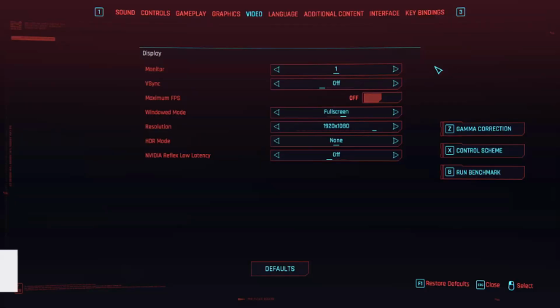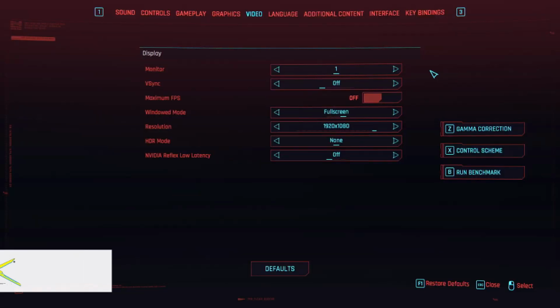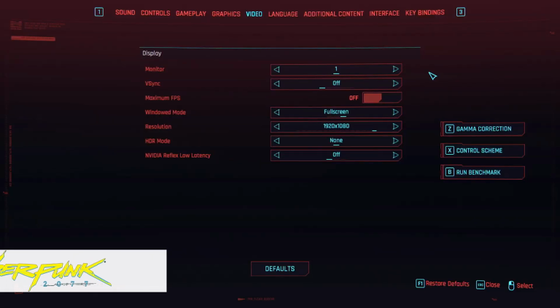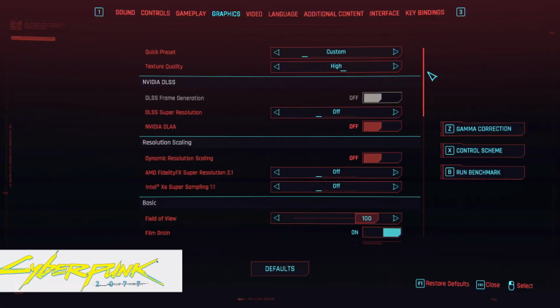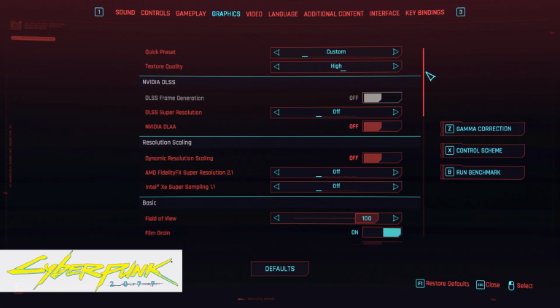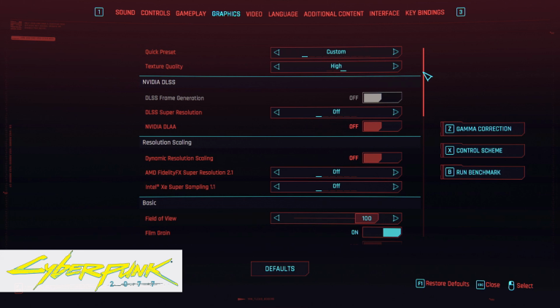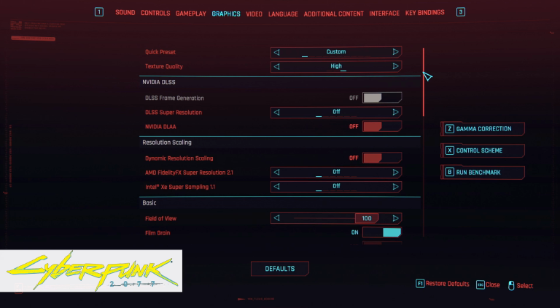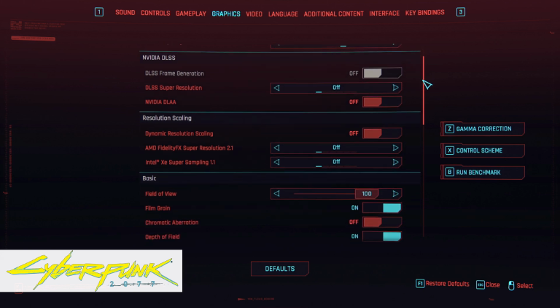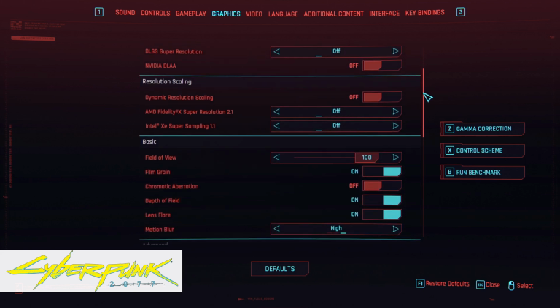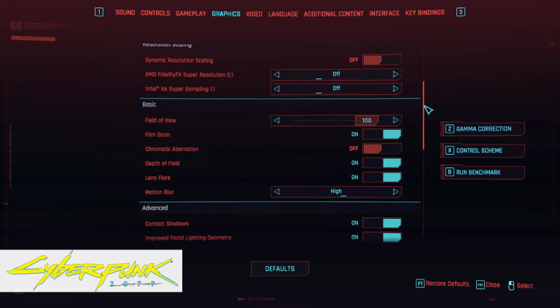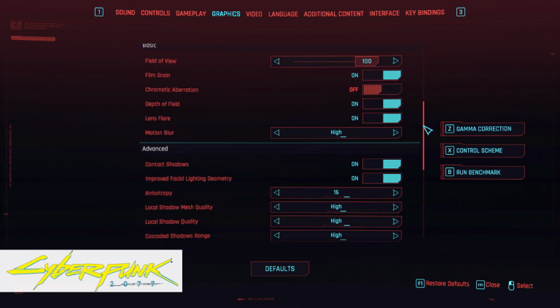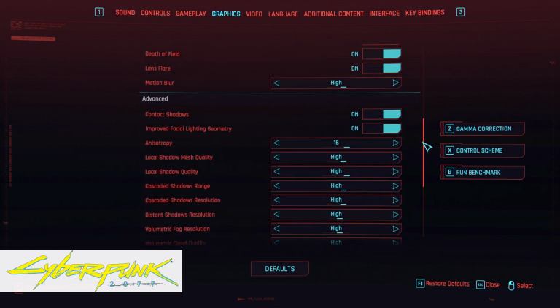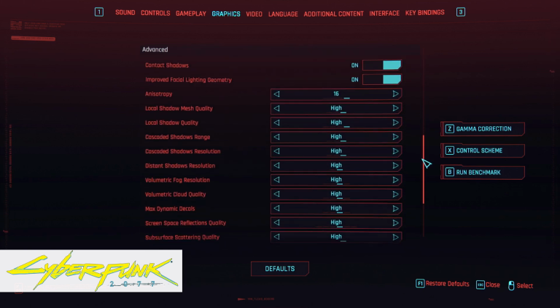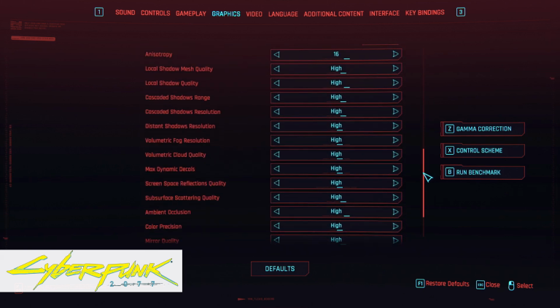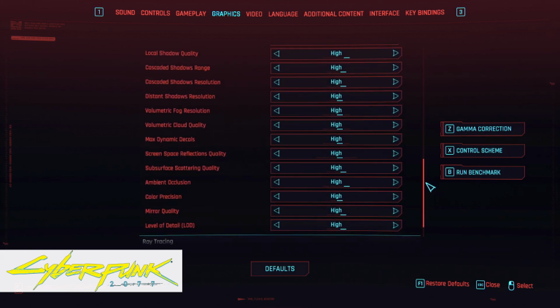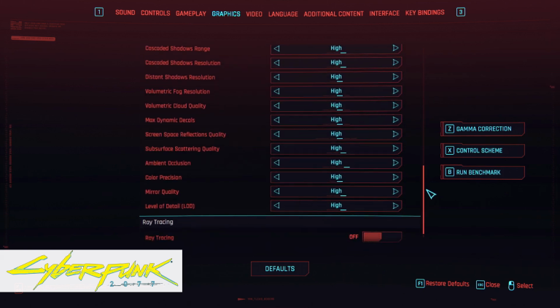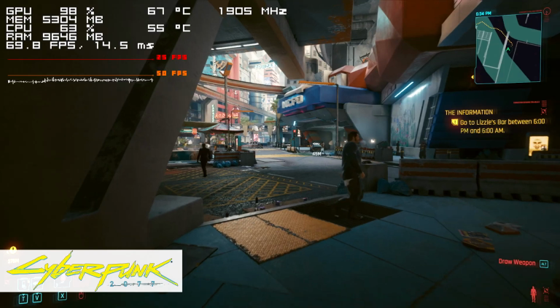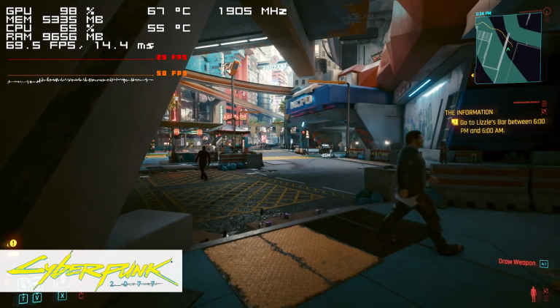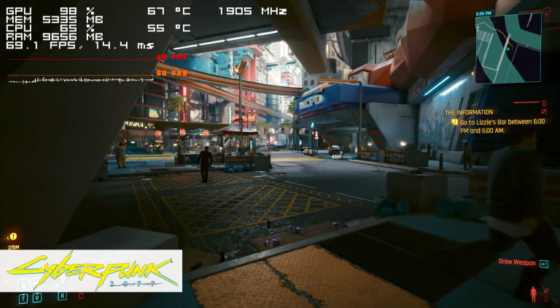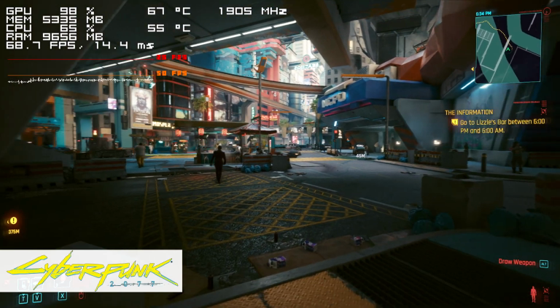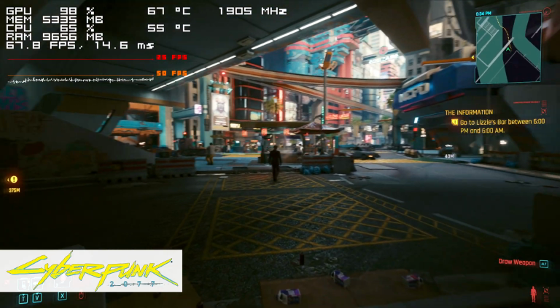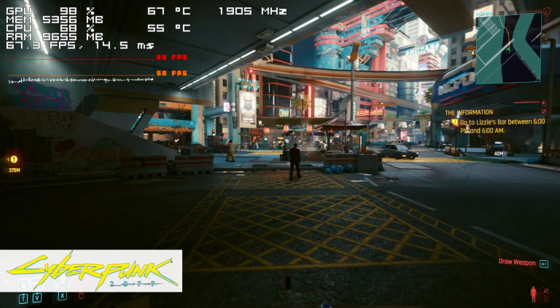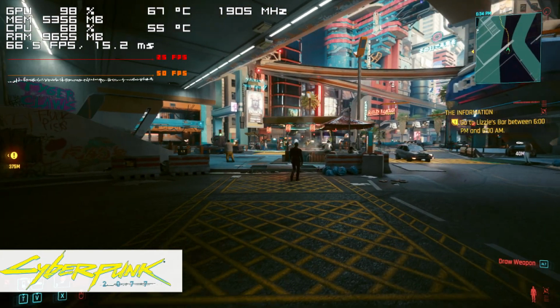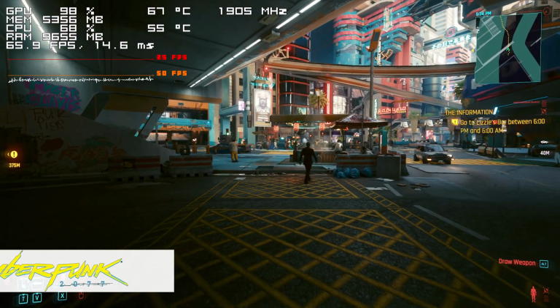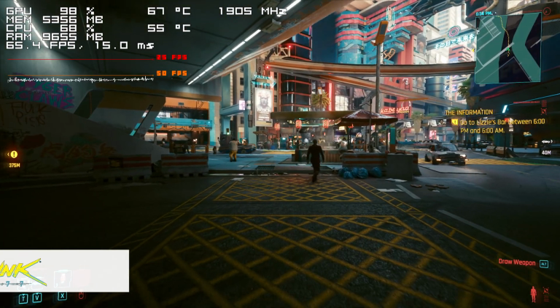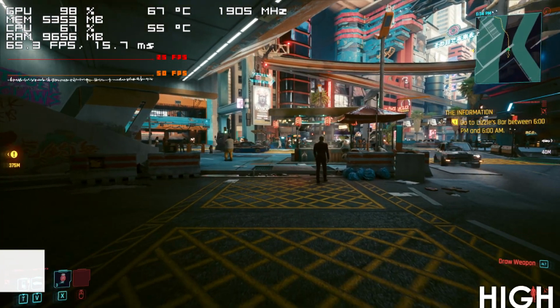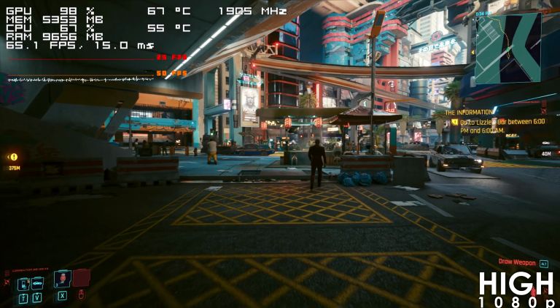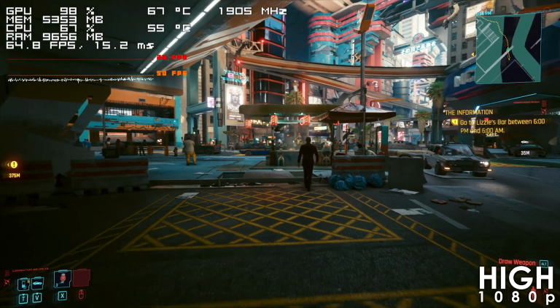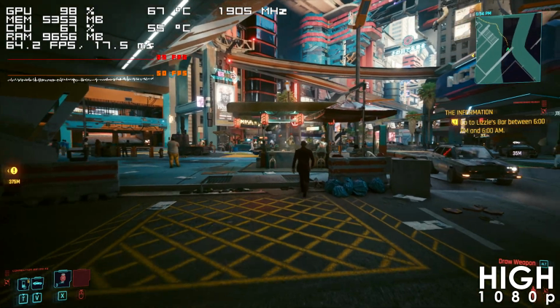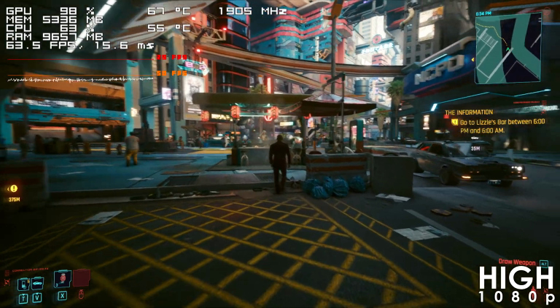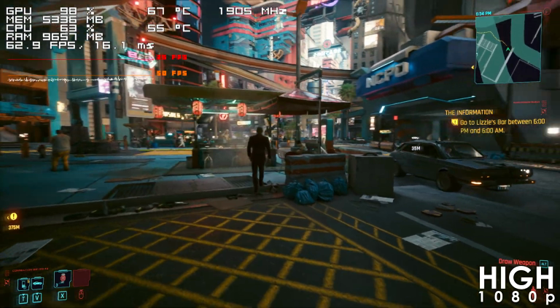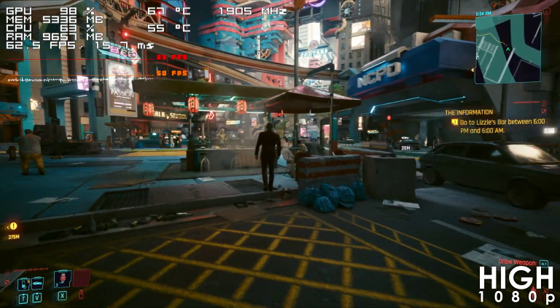Performance in Cyberpunk is good — using the high preset the game mostly hovers between 60-75 FPS.